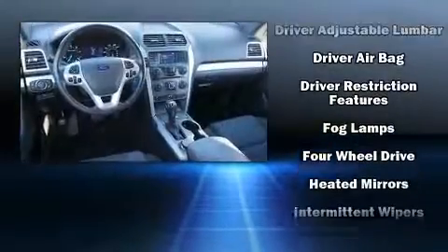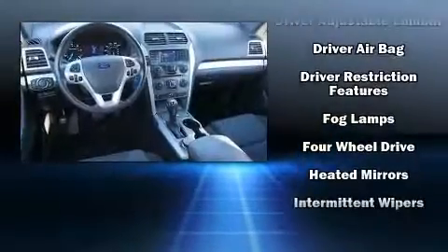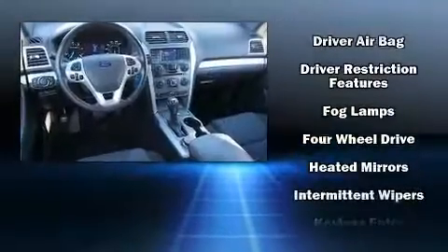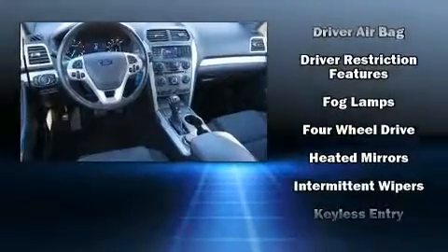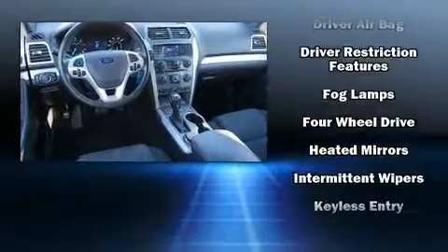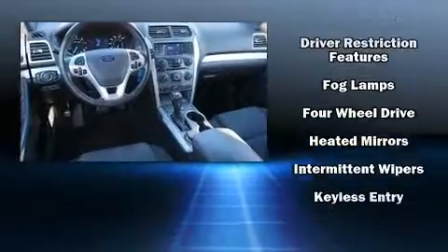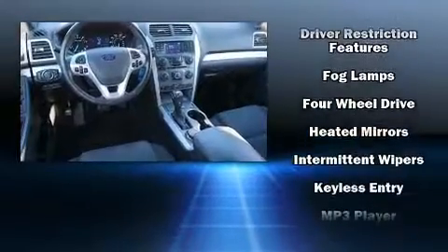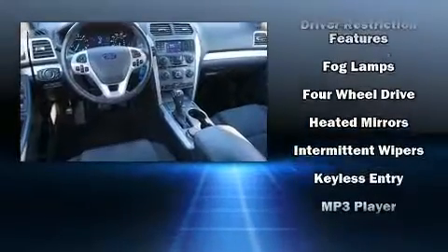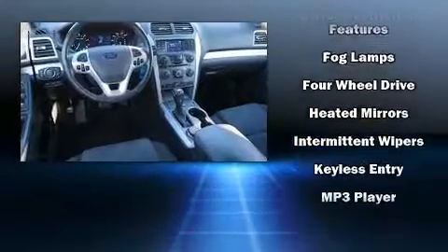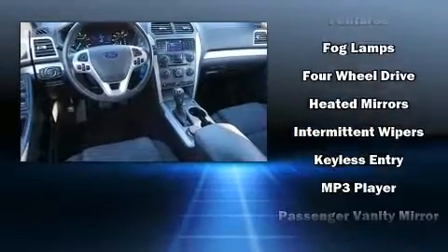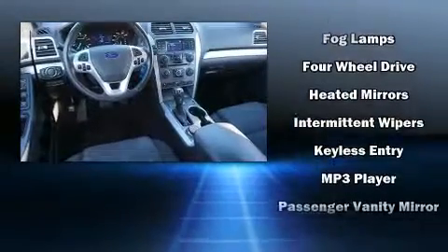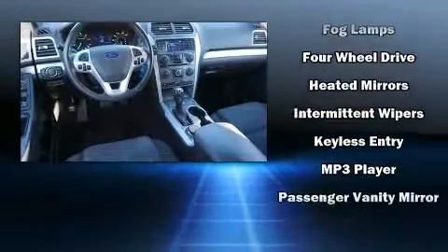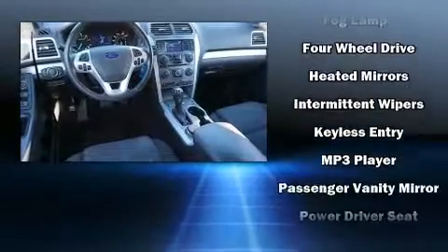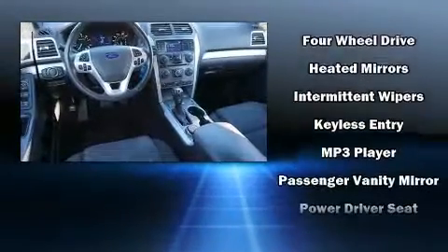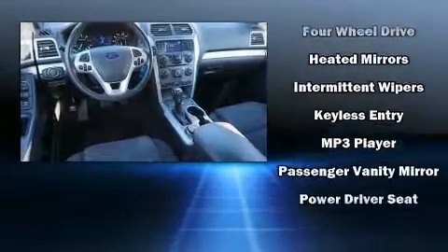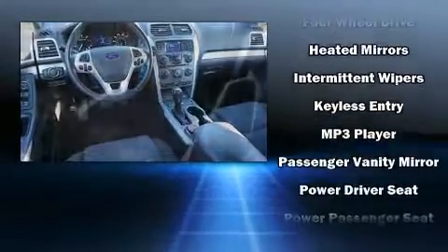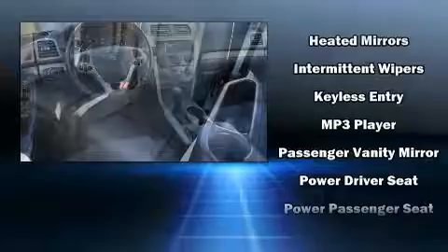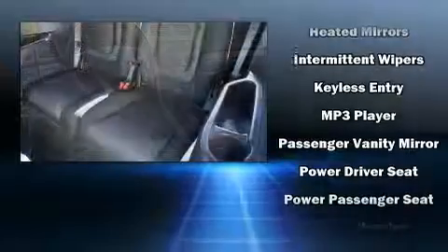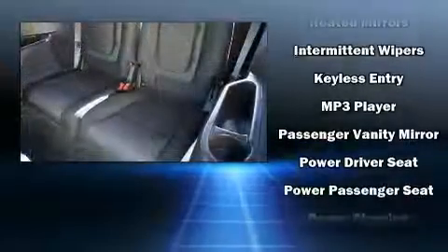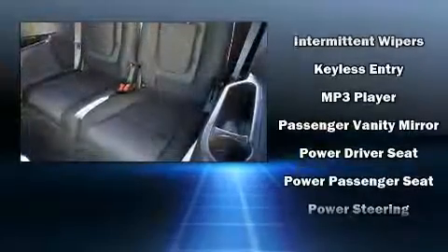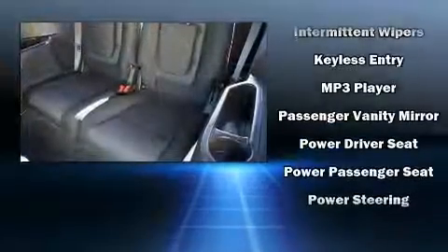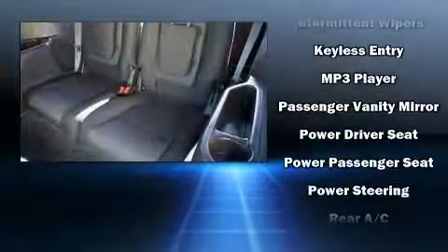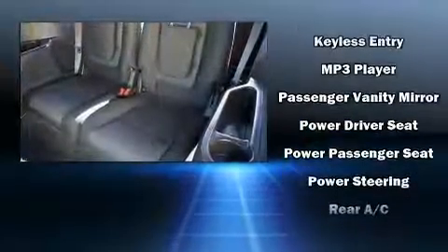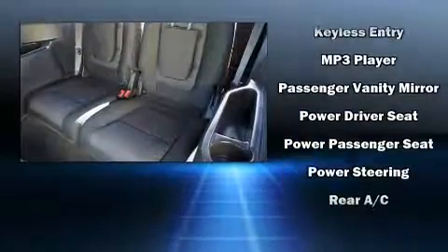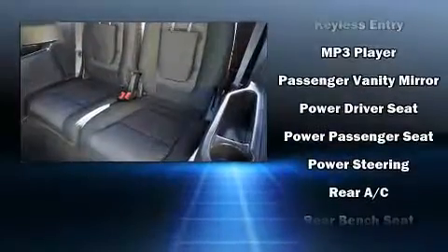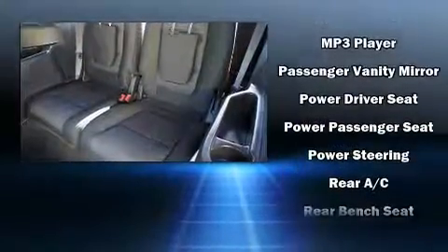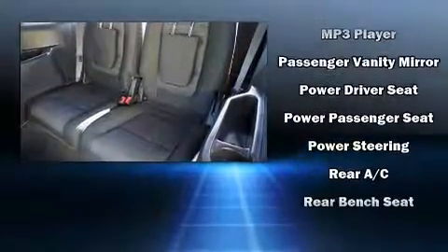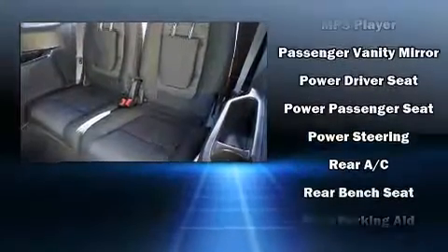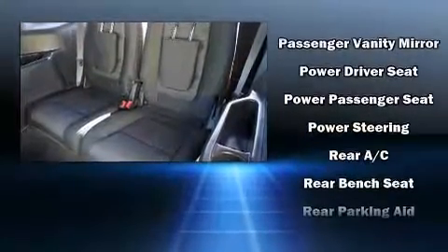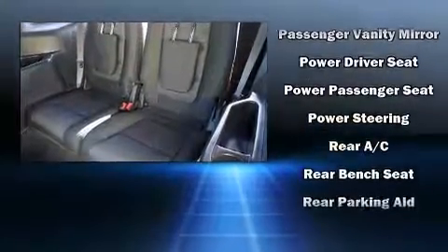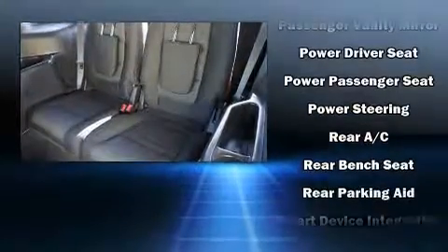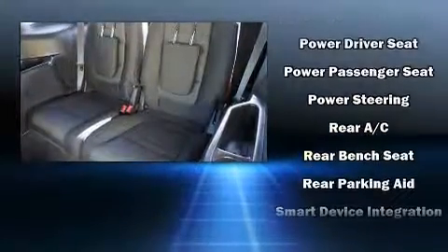A panic alarm and four-wheel disc brakes with ABS provide added security, supplemented by dynamic stability control for the drivetrain.